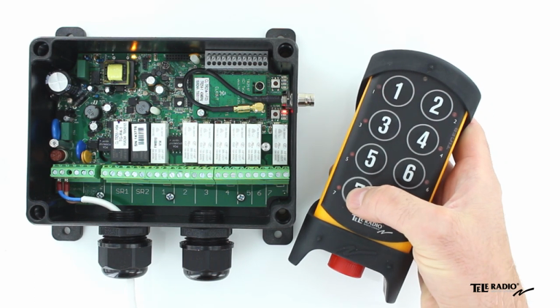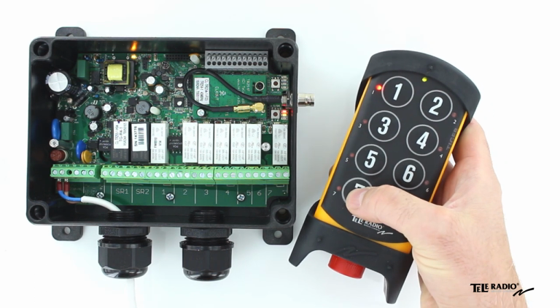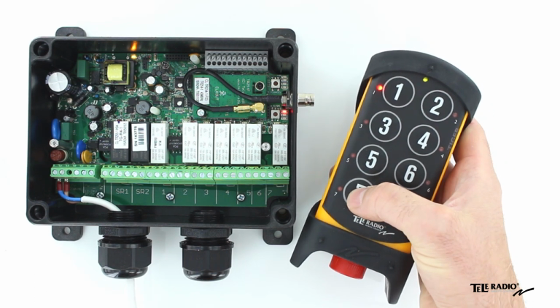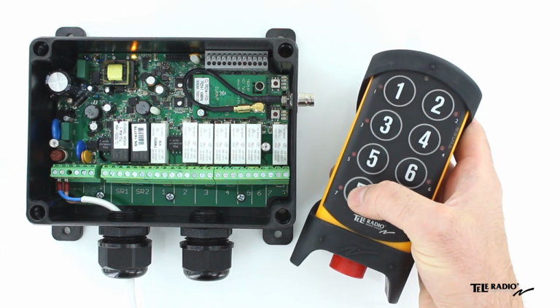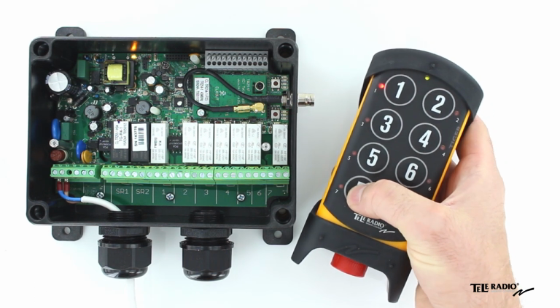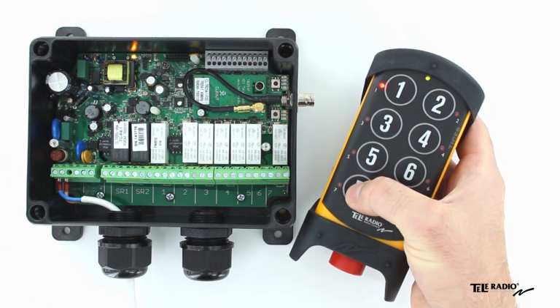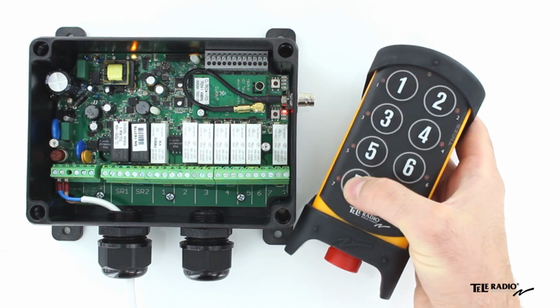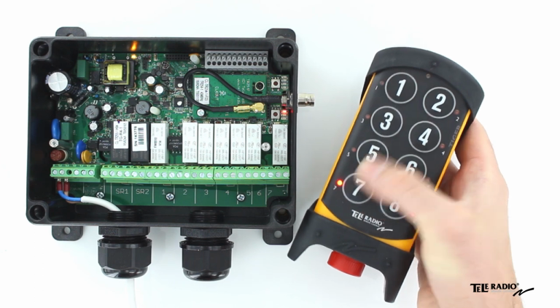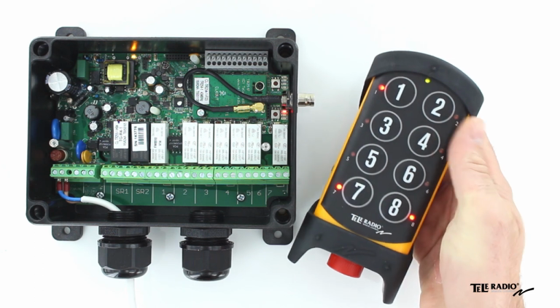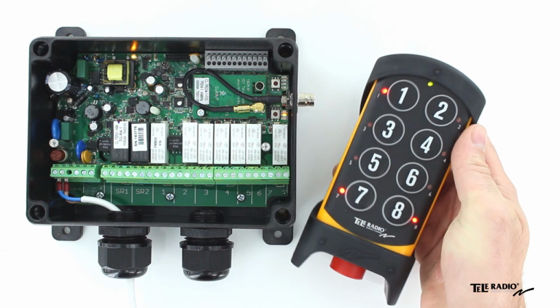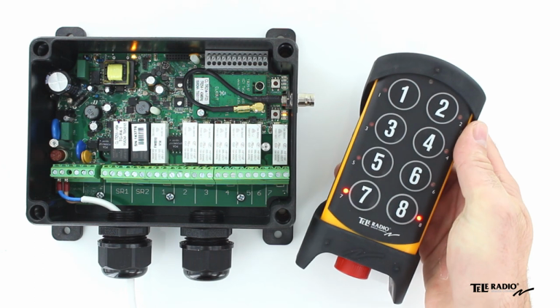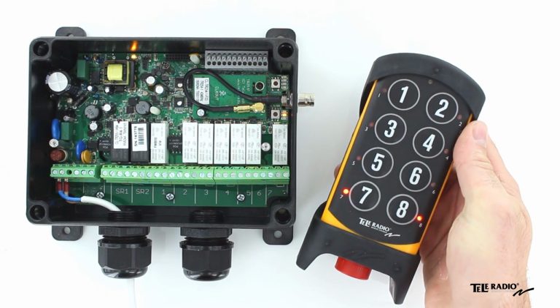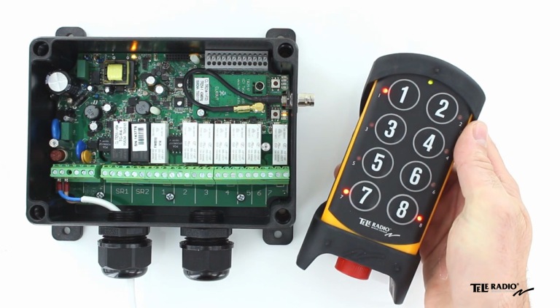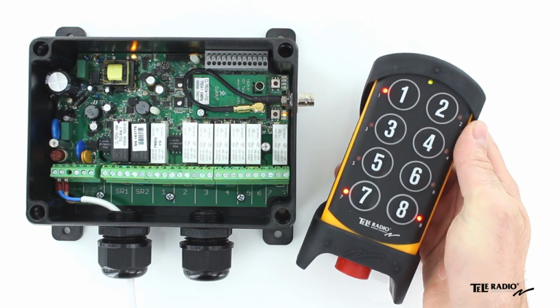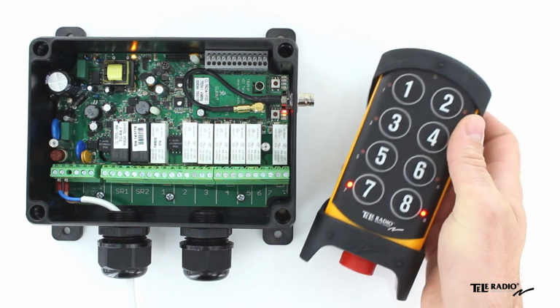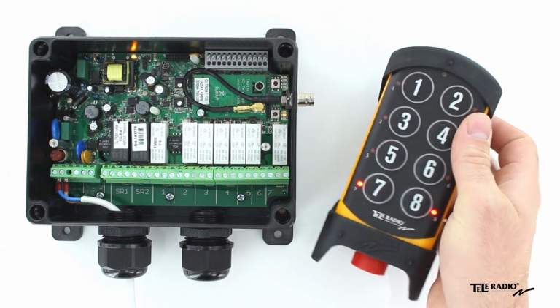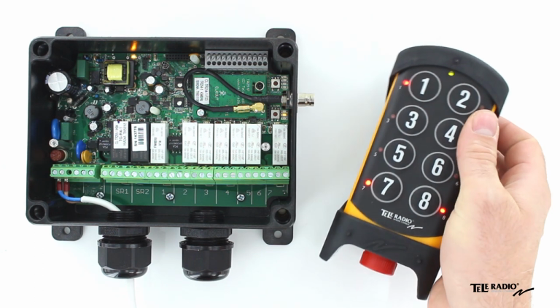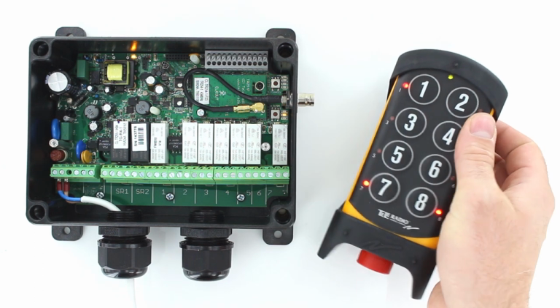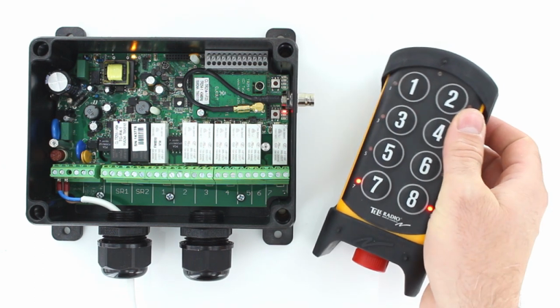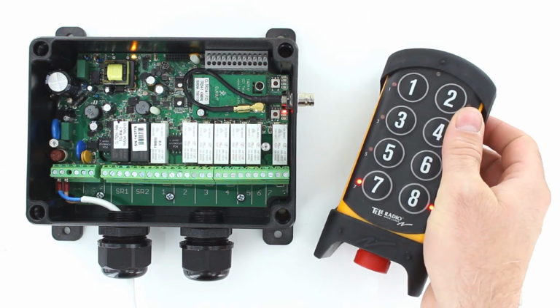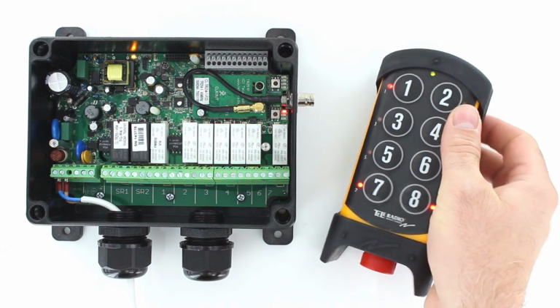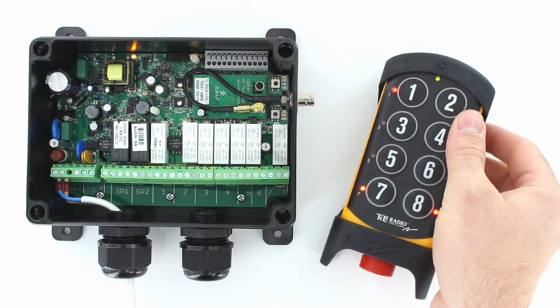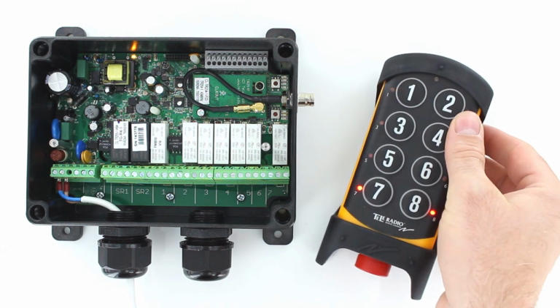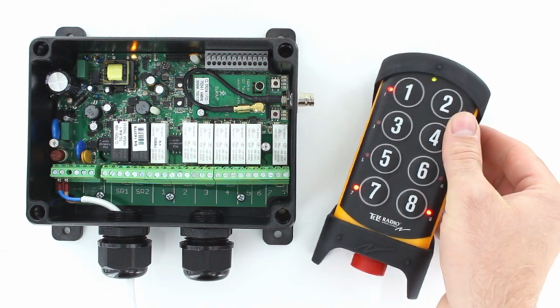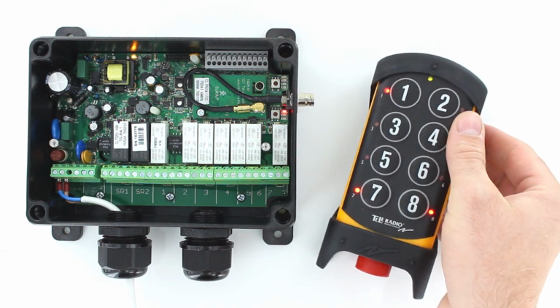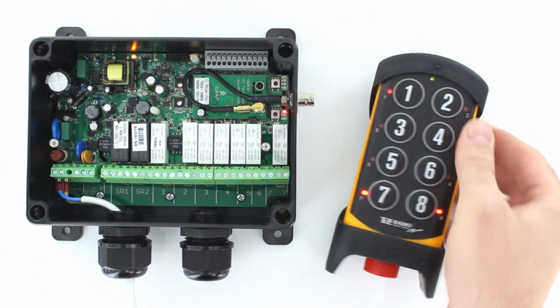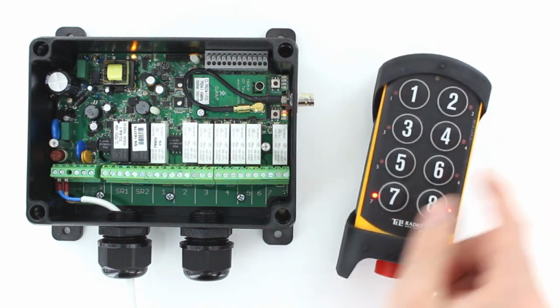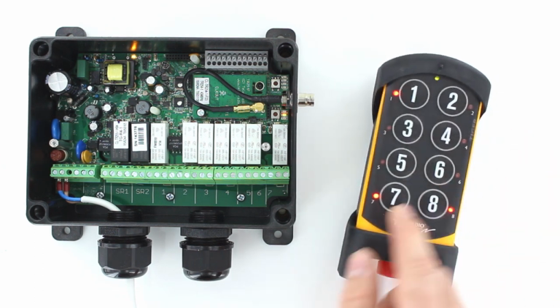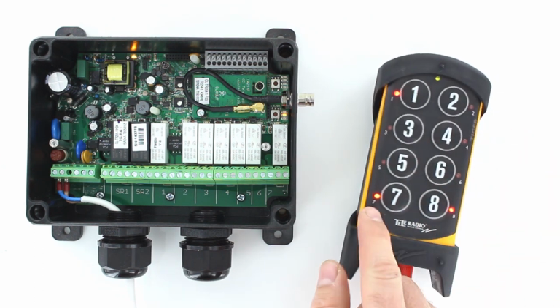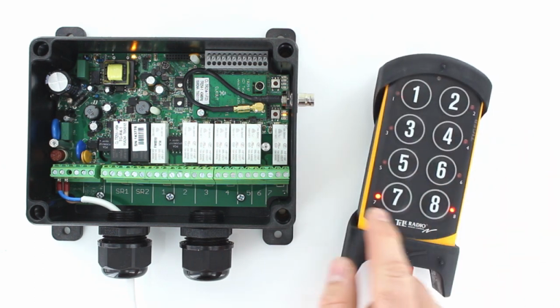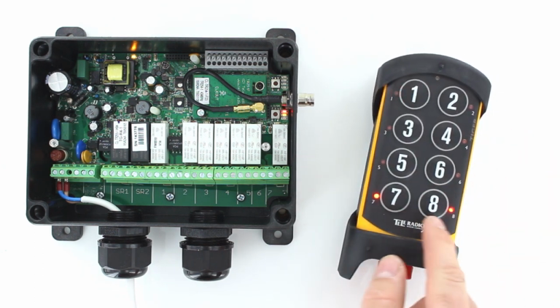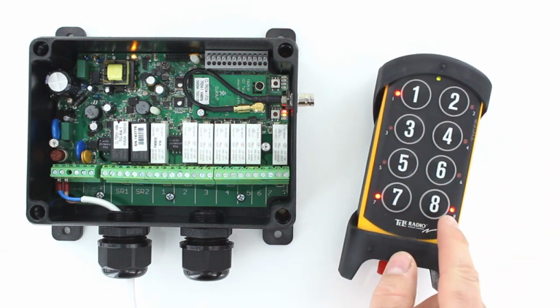Press the left start button to confirm. The start button LEDs will light up.